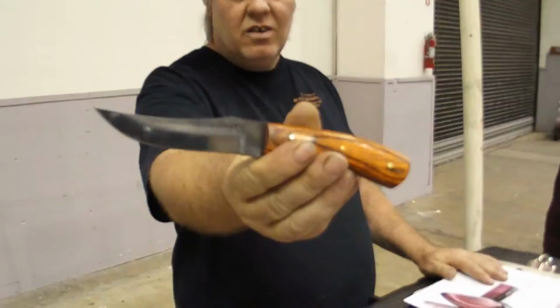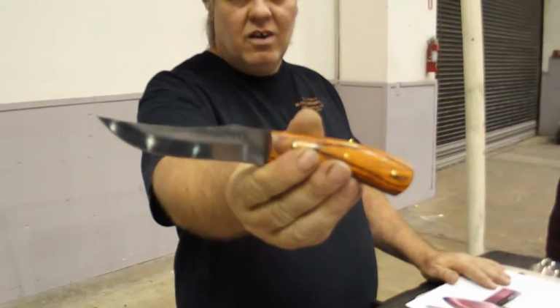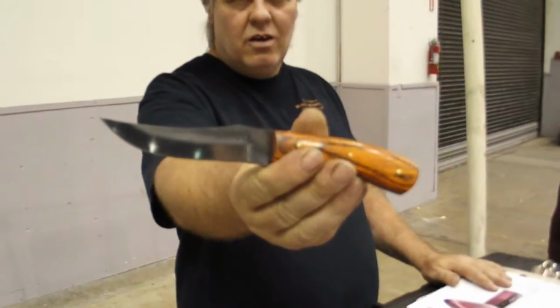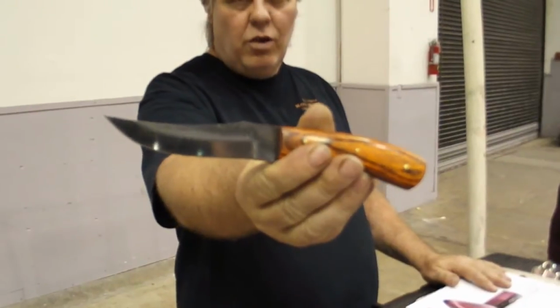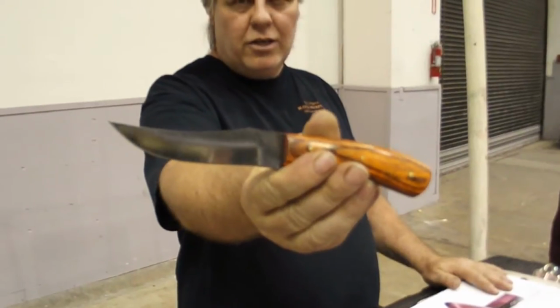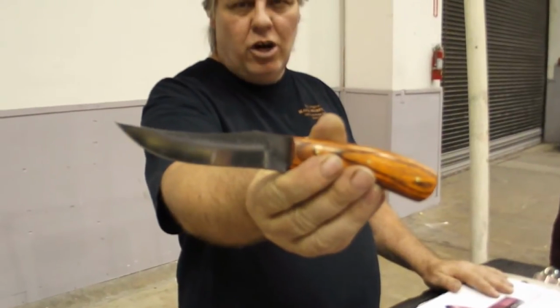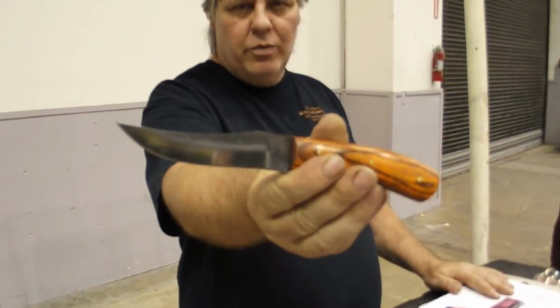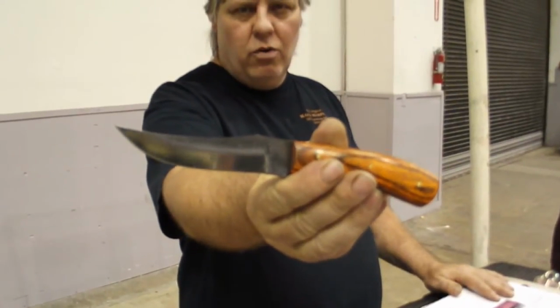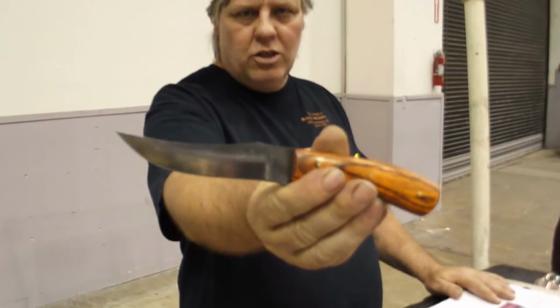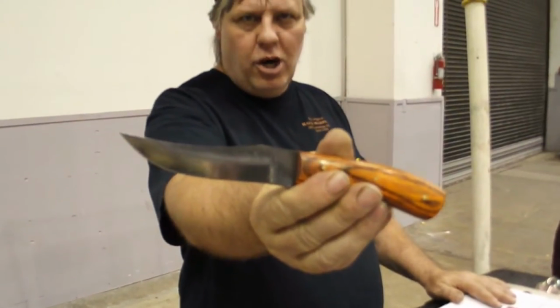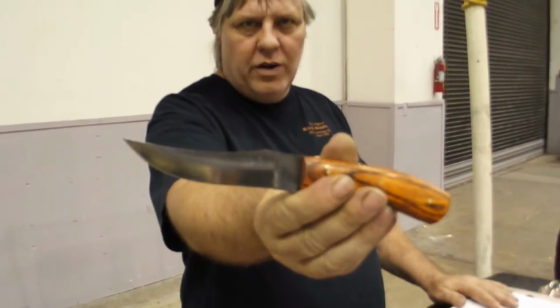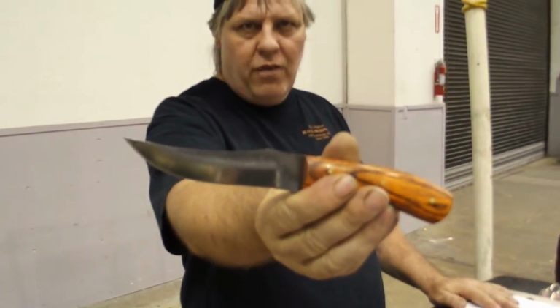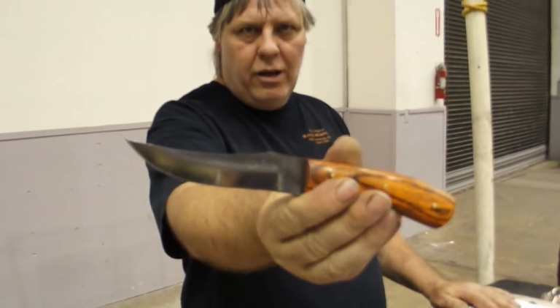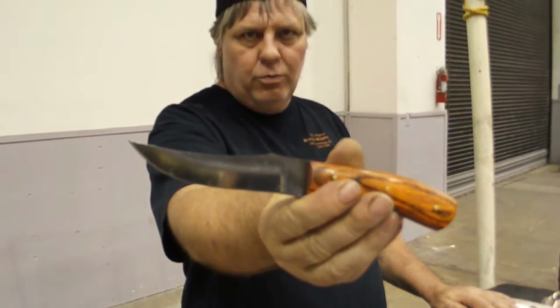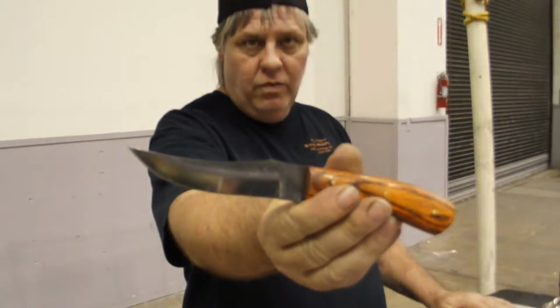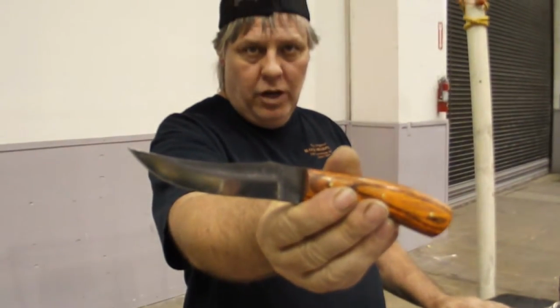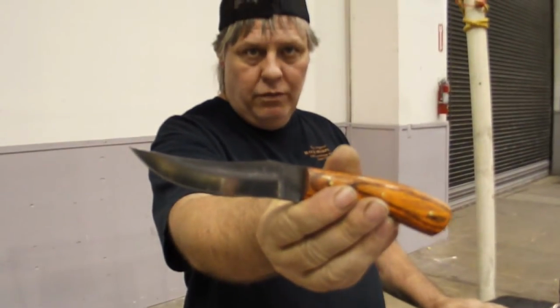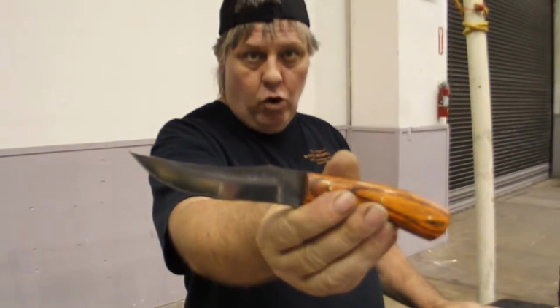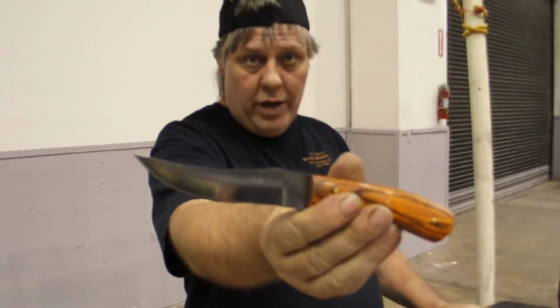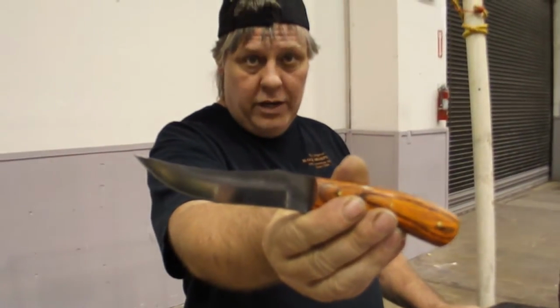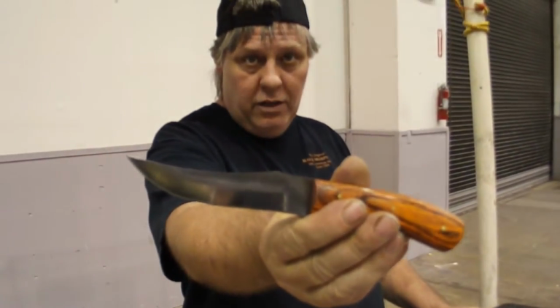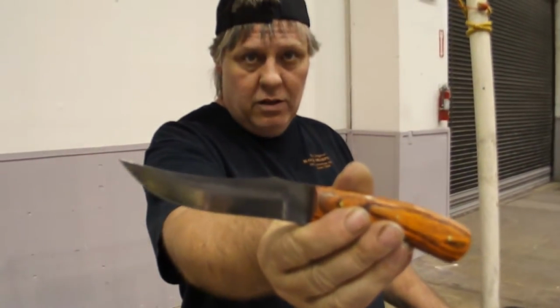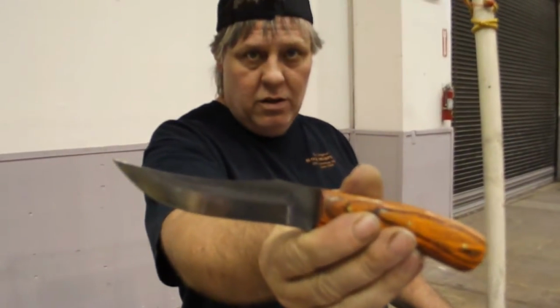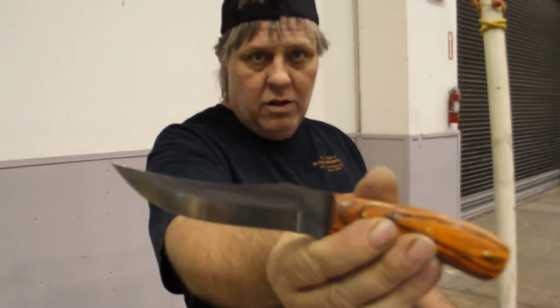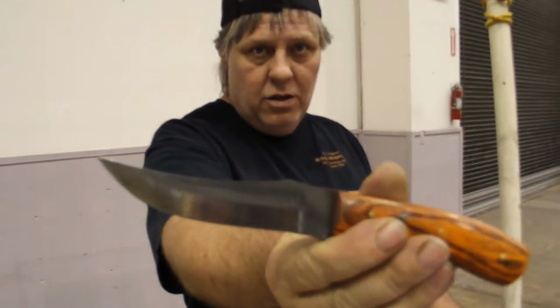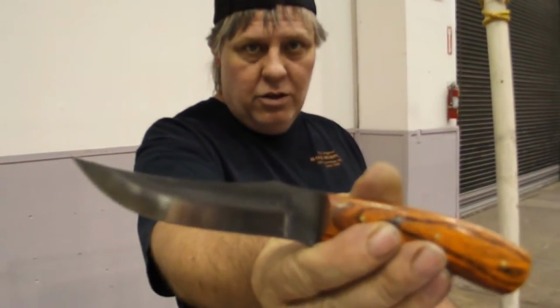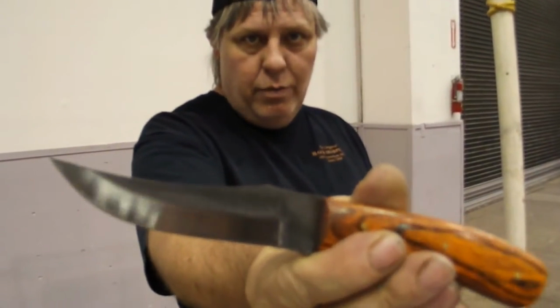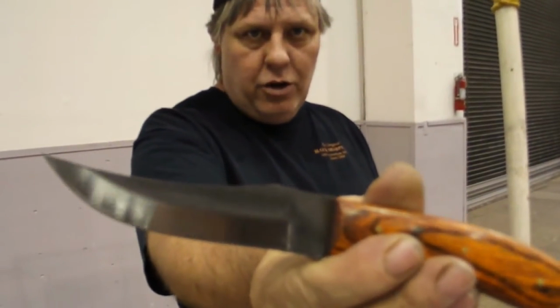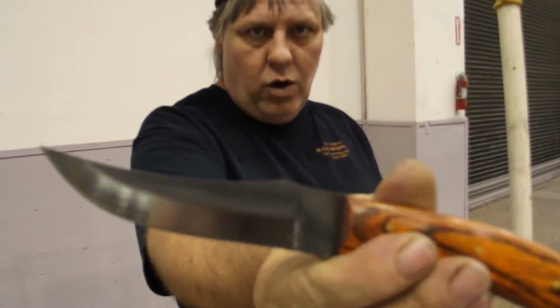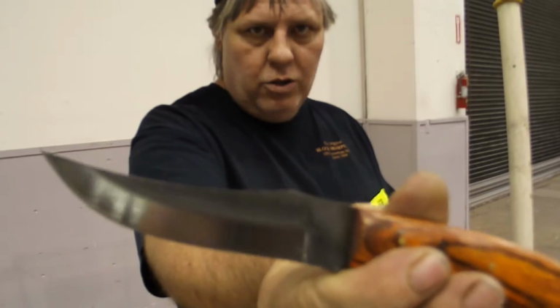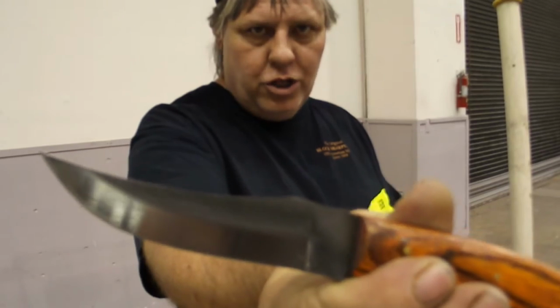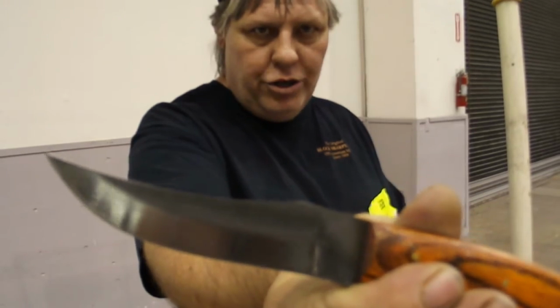Block sharpener. Will it sharpen a fillet knife? Homemade. You bet it will. I'll show you.